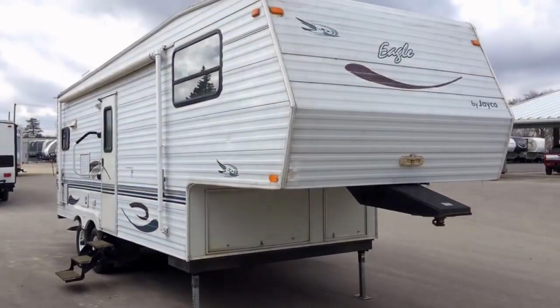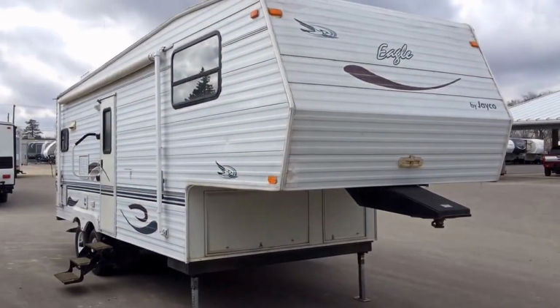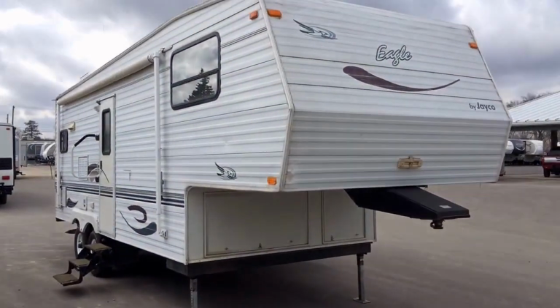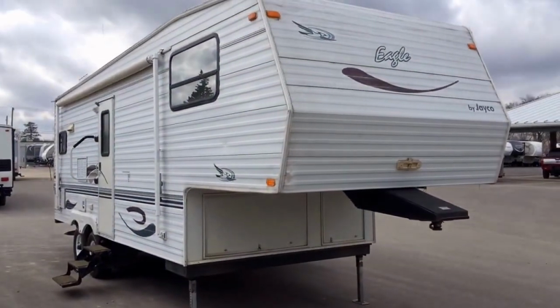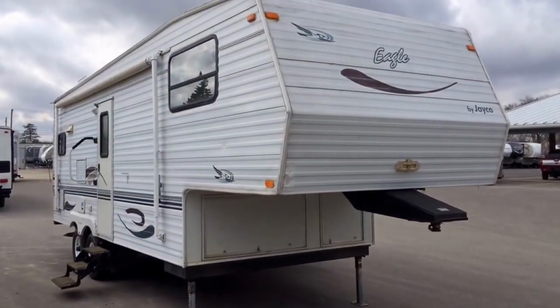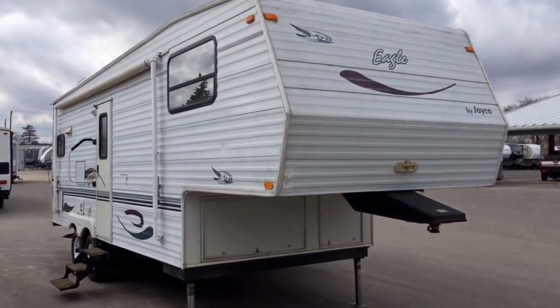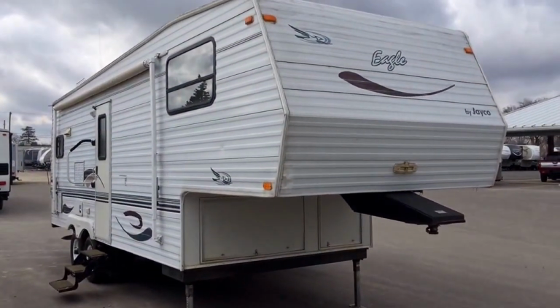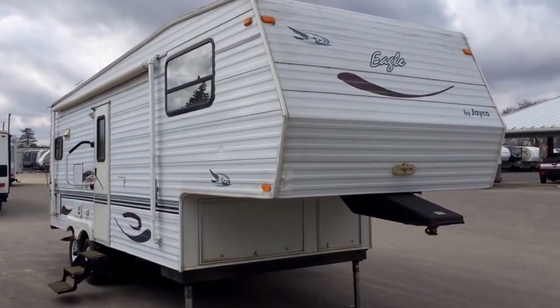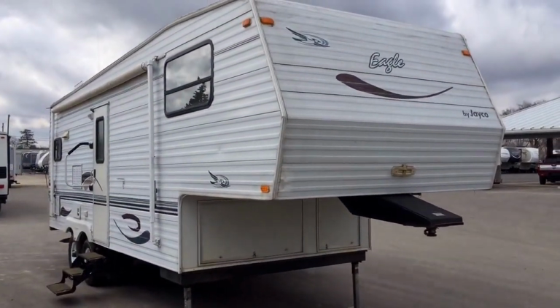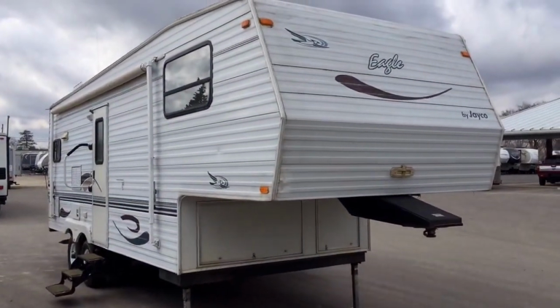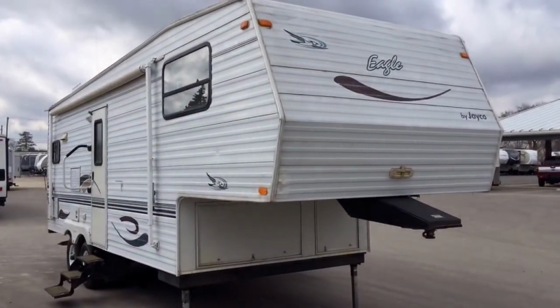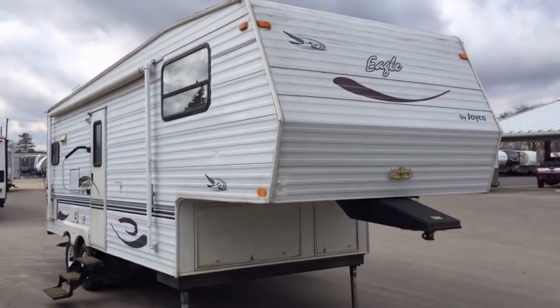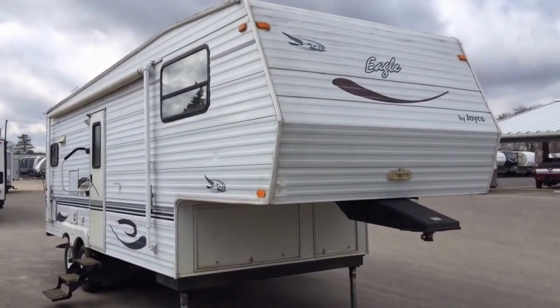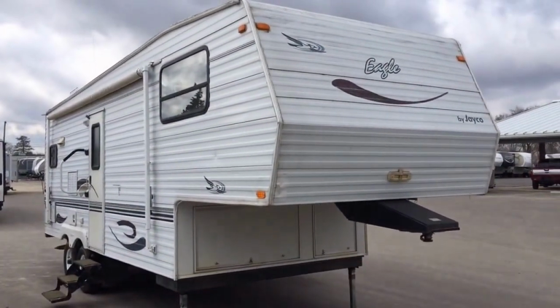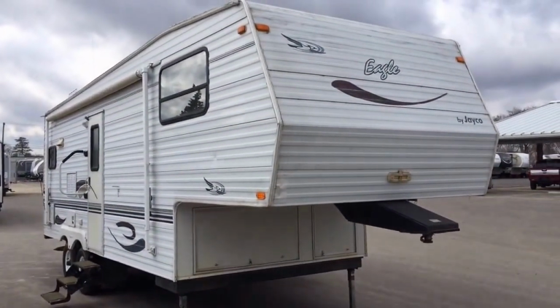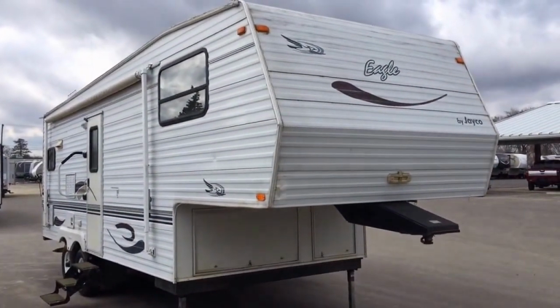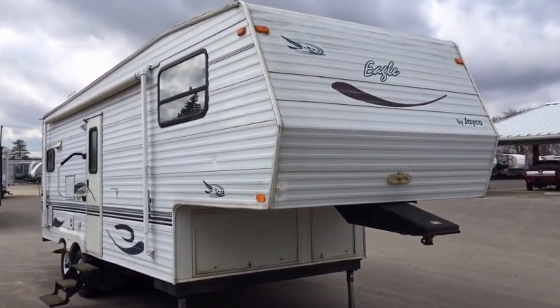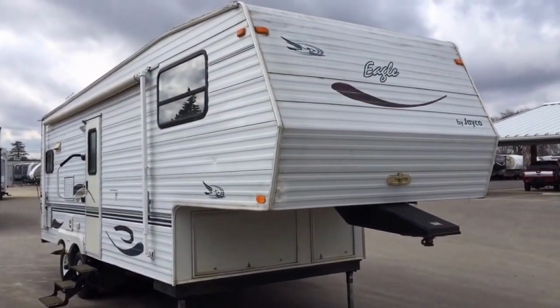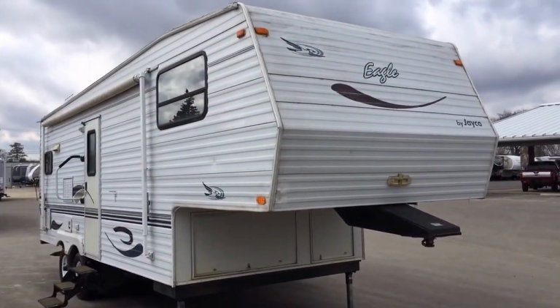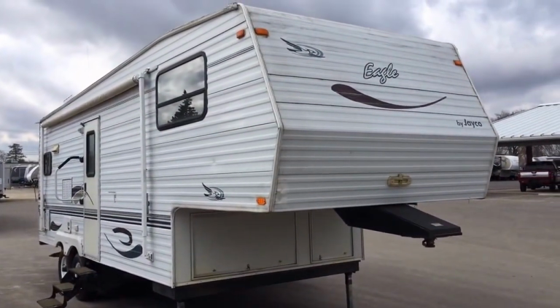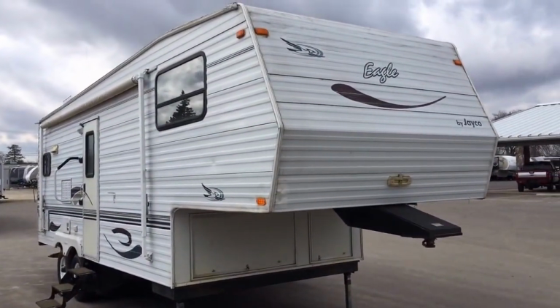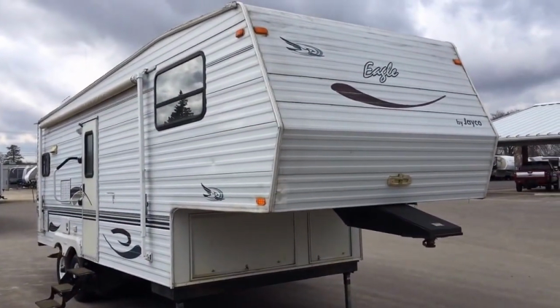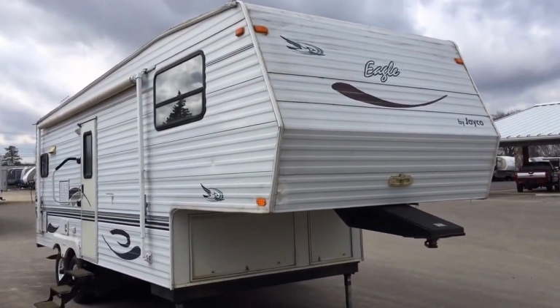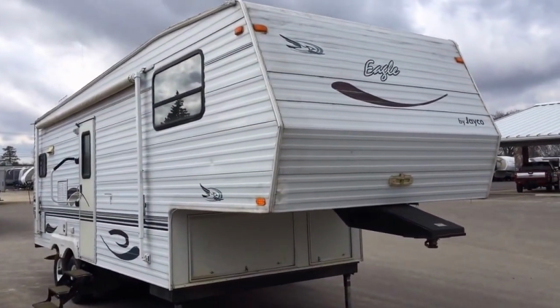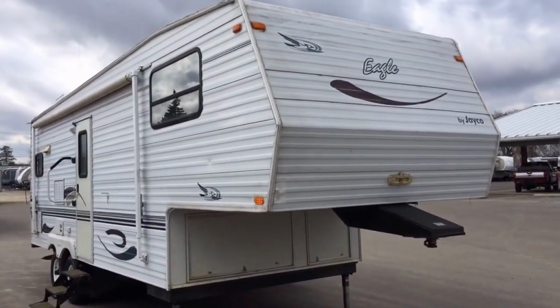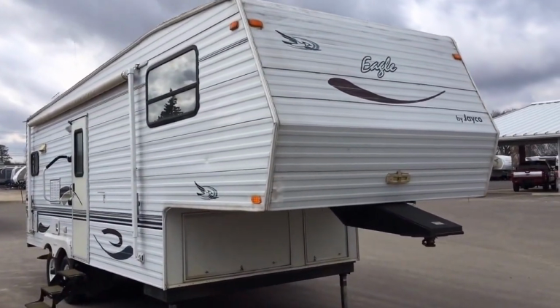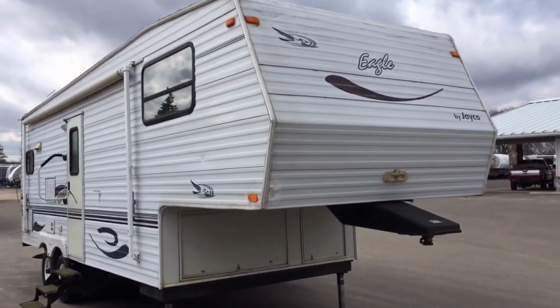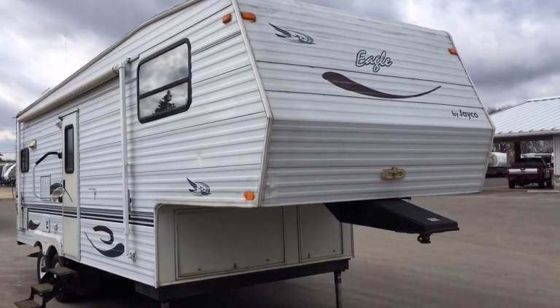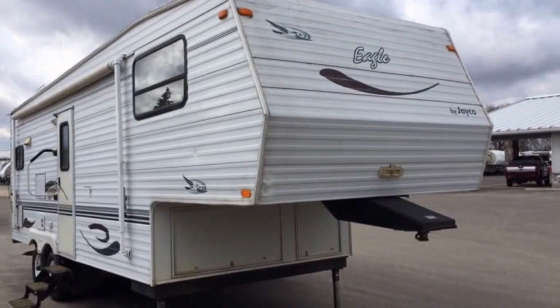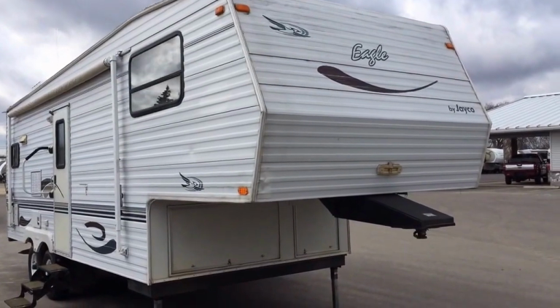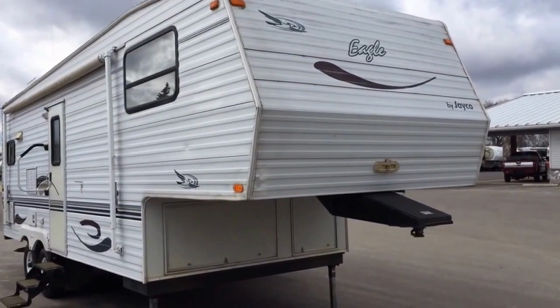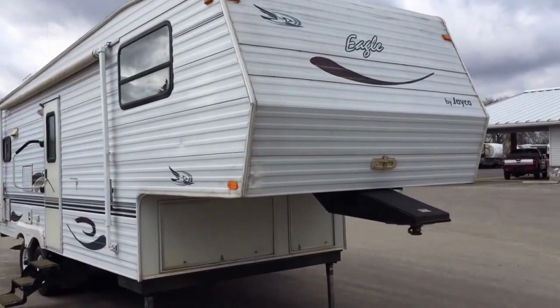Eagle 243 Rear Kitchen Couples Coach just came in on trade here at Haylitt RV of Coldwater, Michigan.